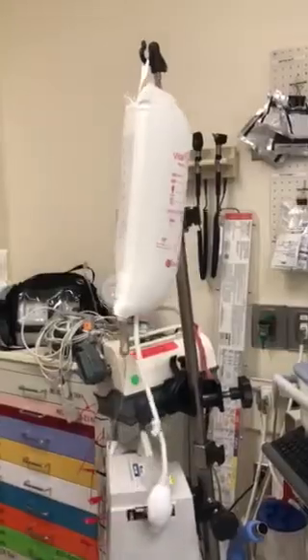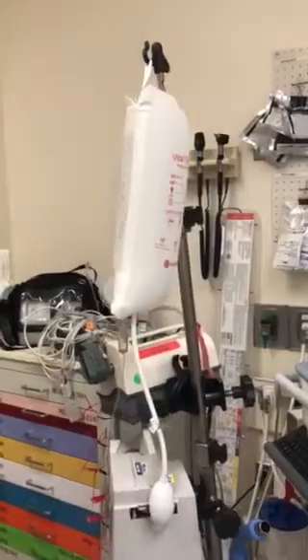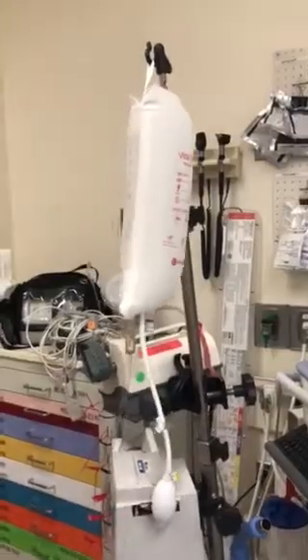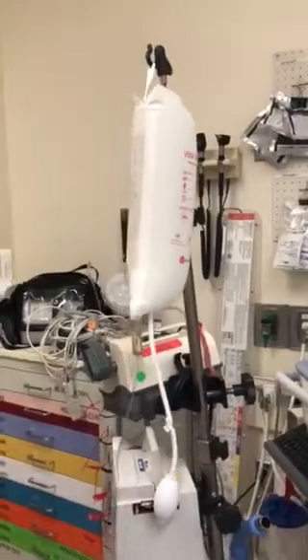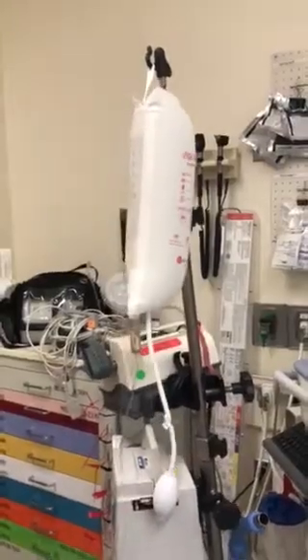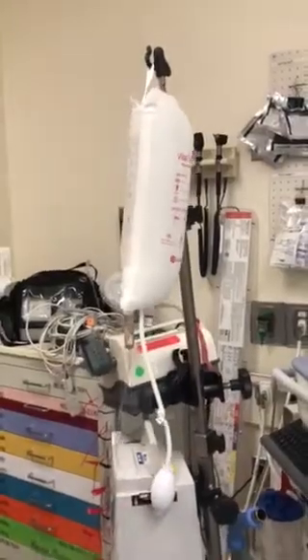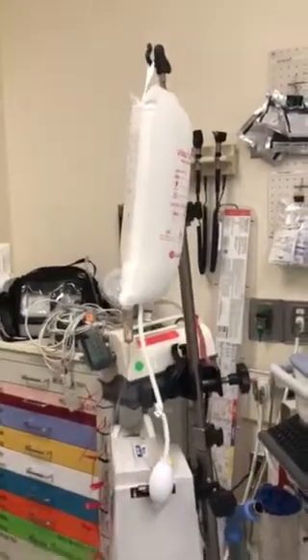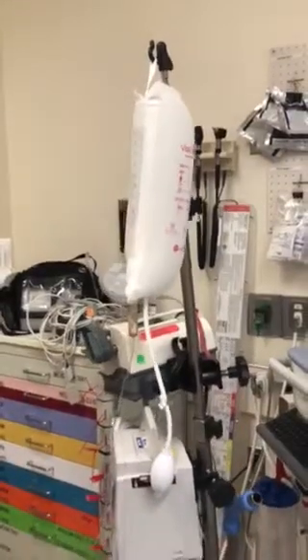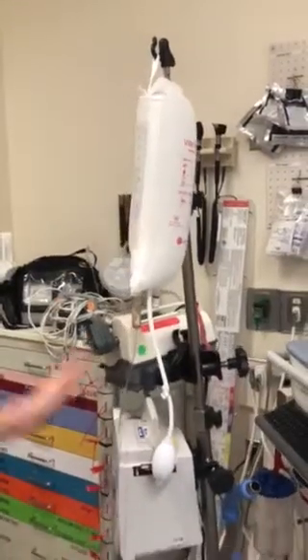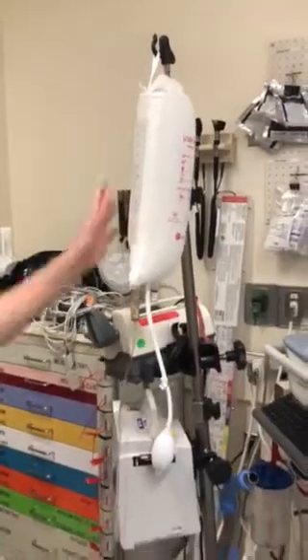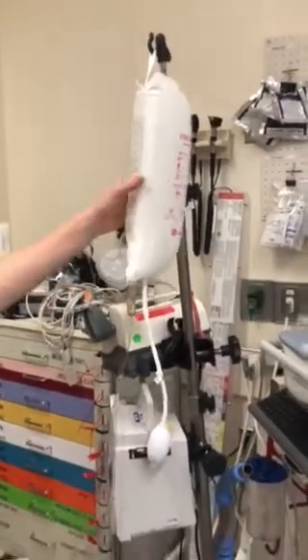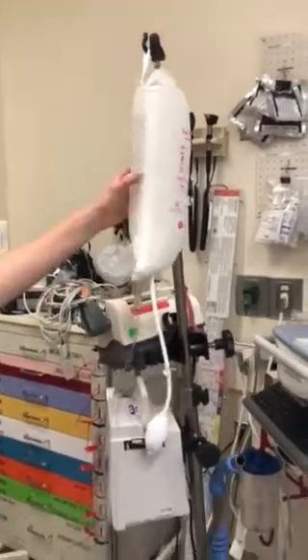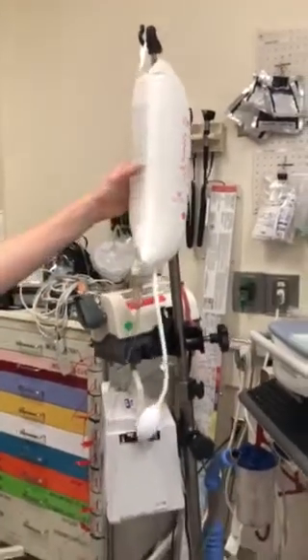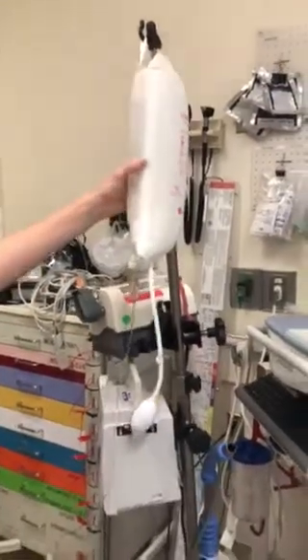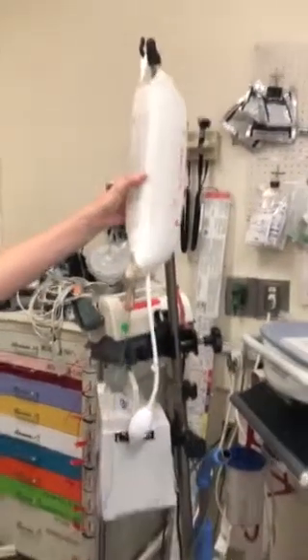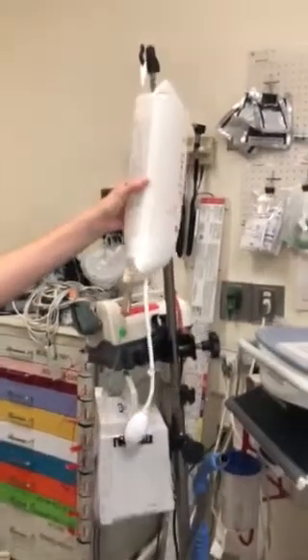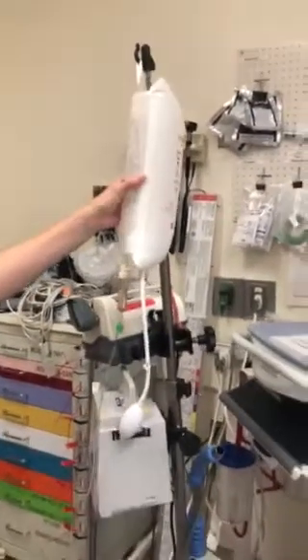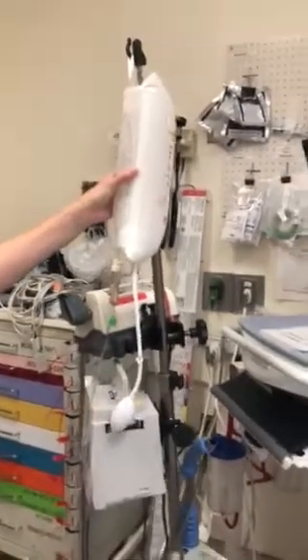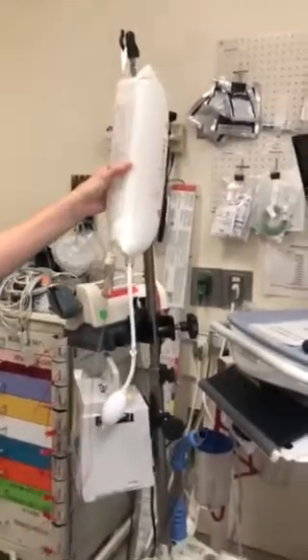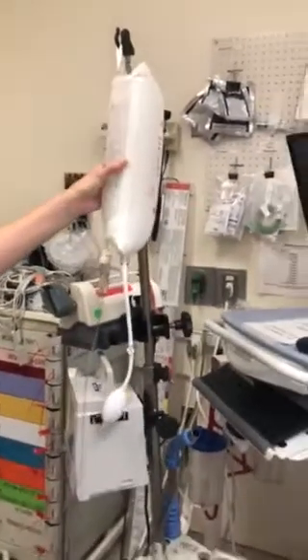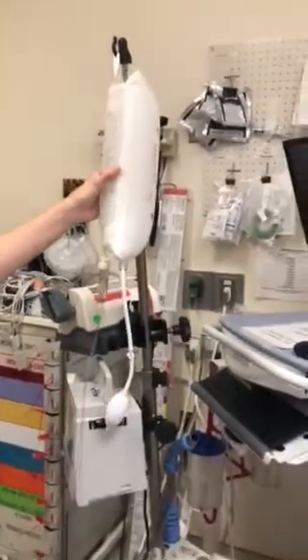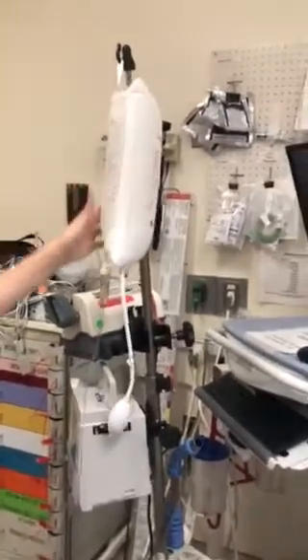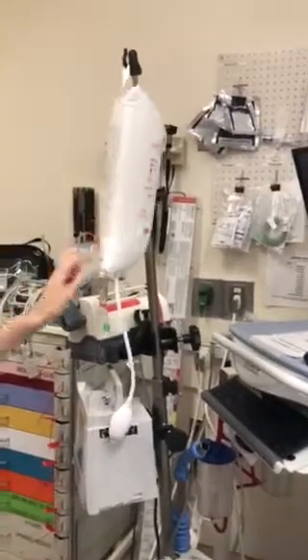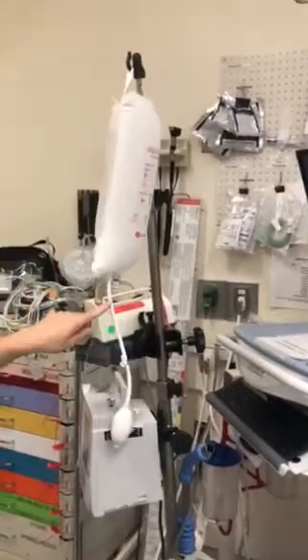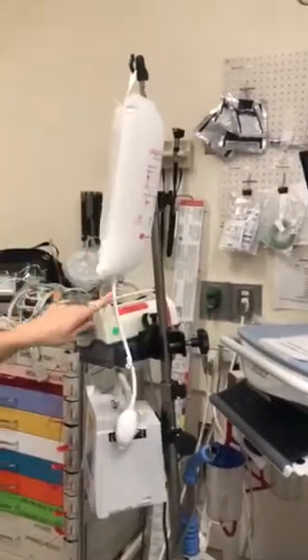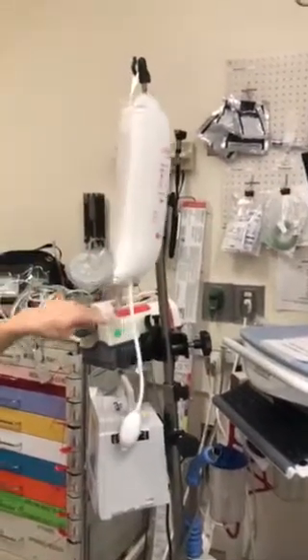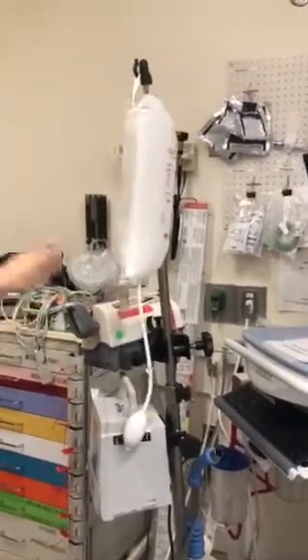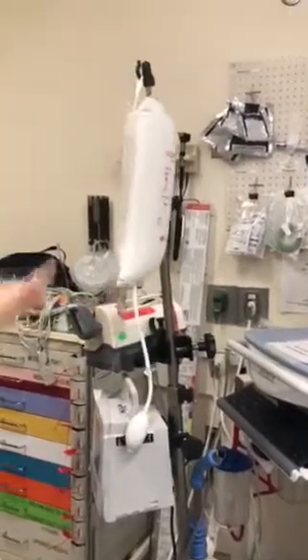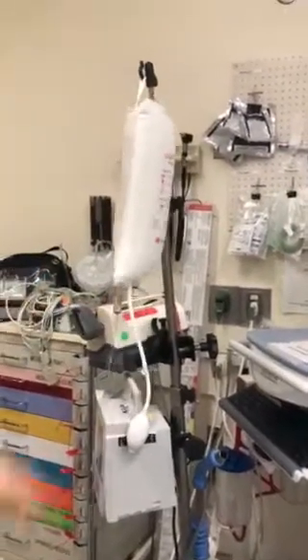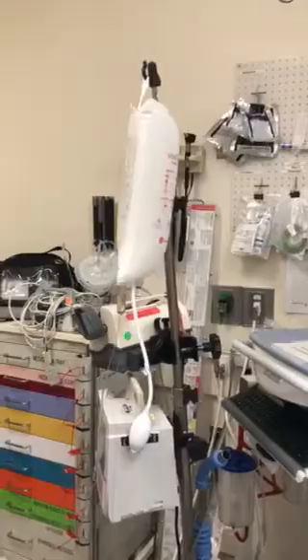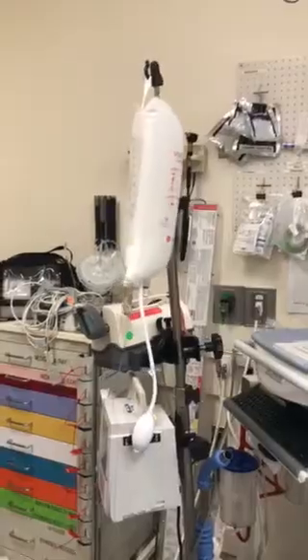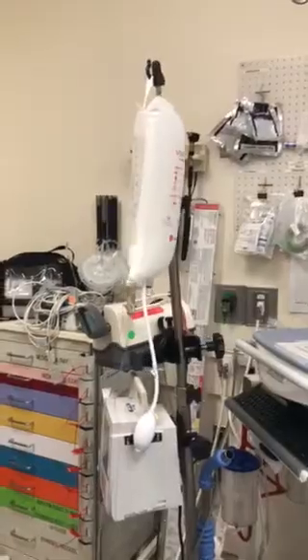Ideally, if you're giving a liter, it should go in within about 15 minutes if you are continuously maintaining the pressure.